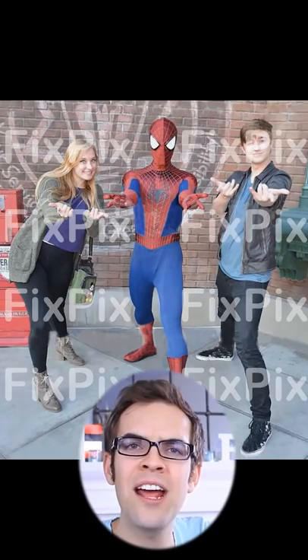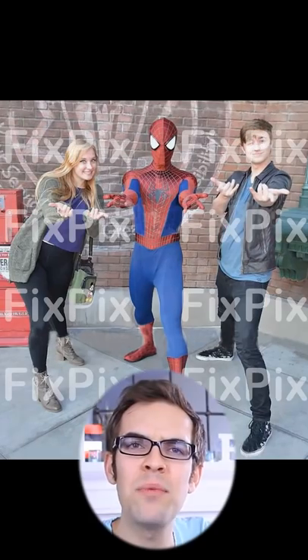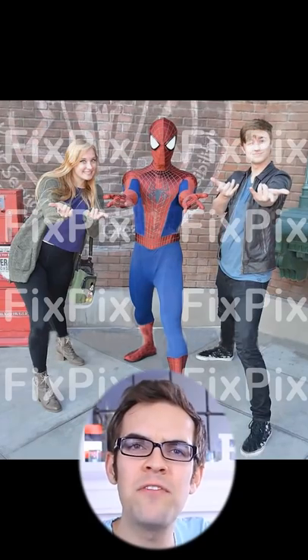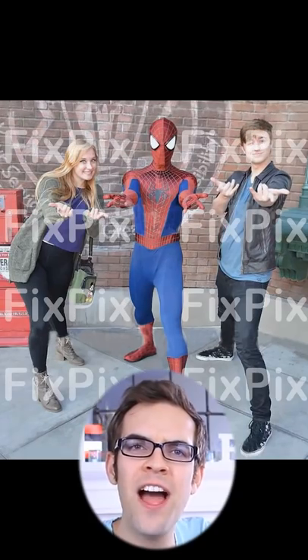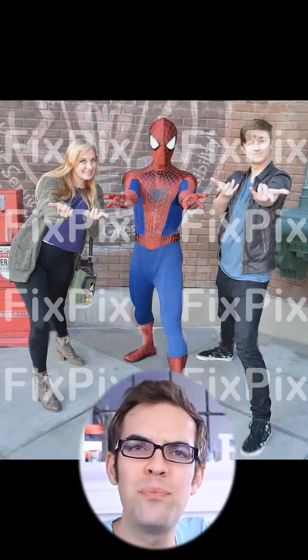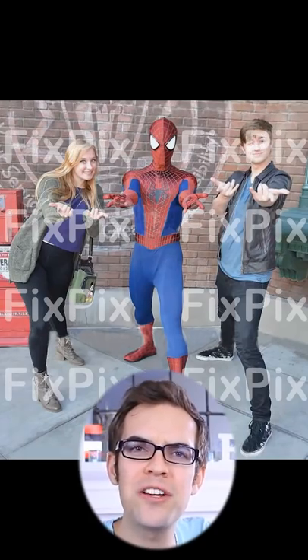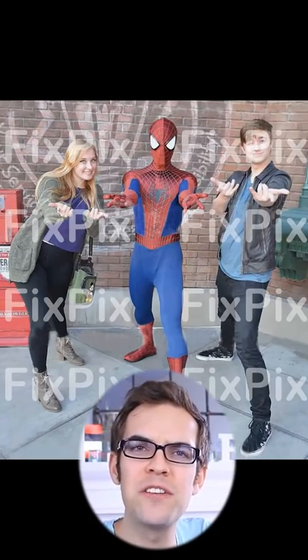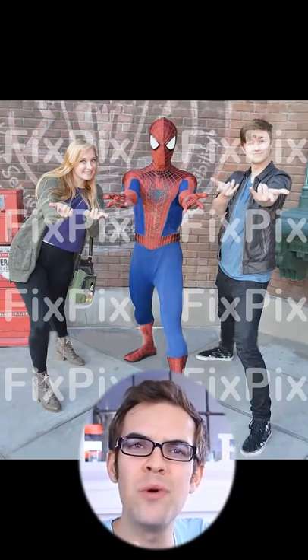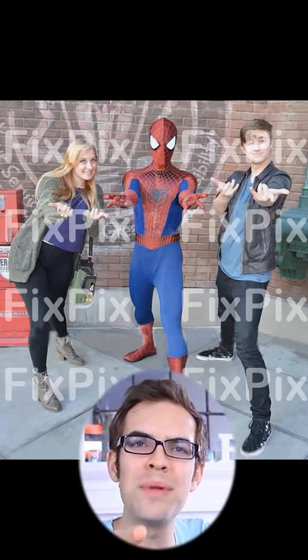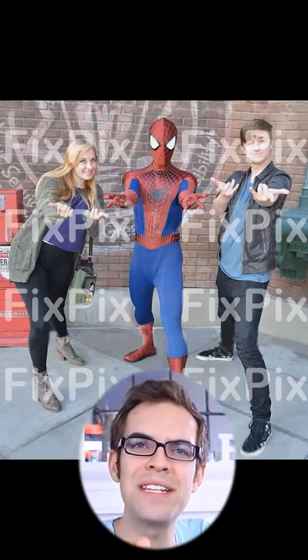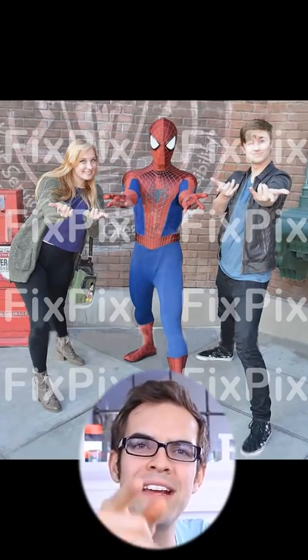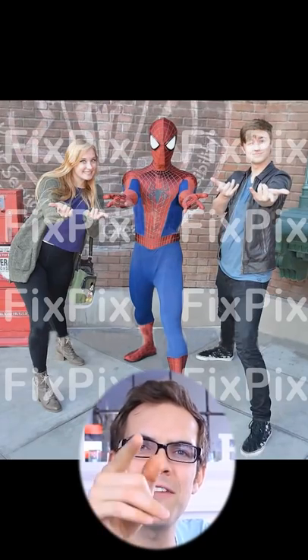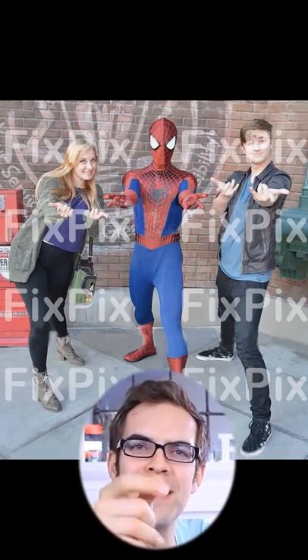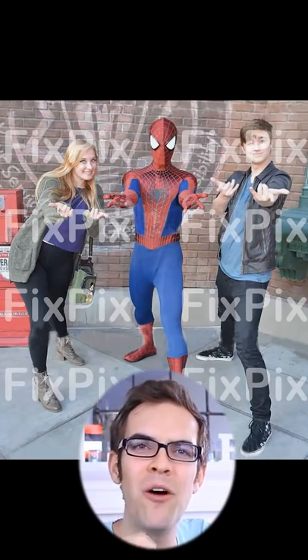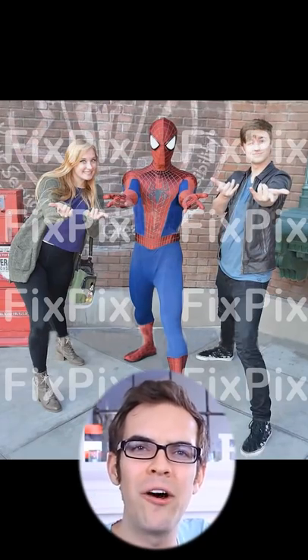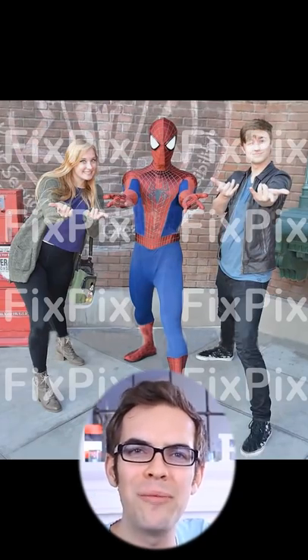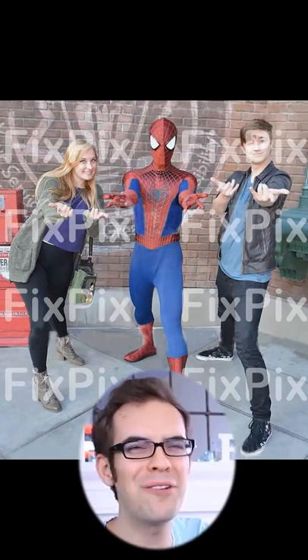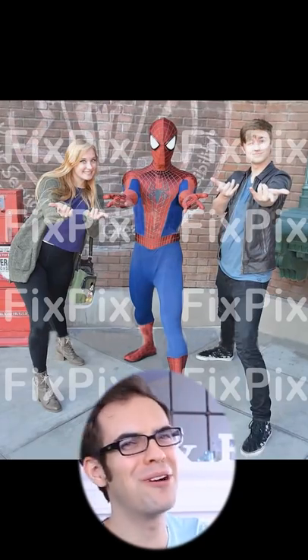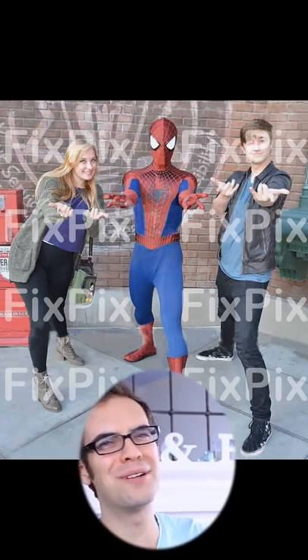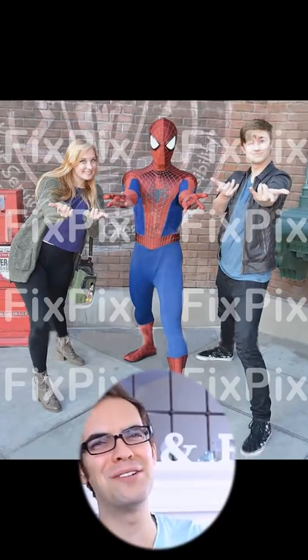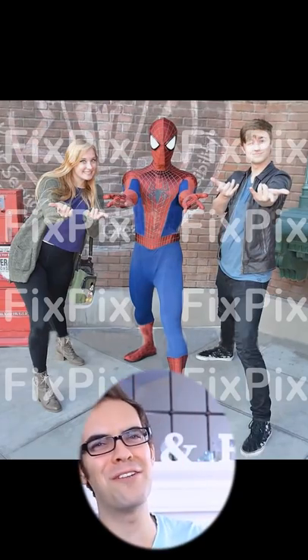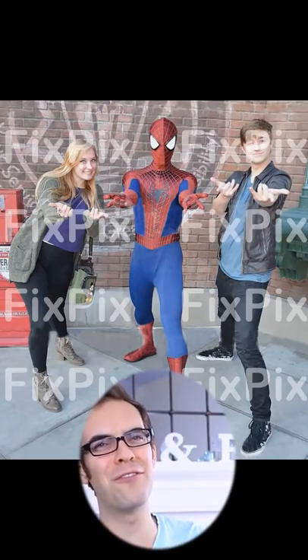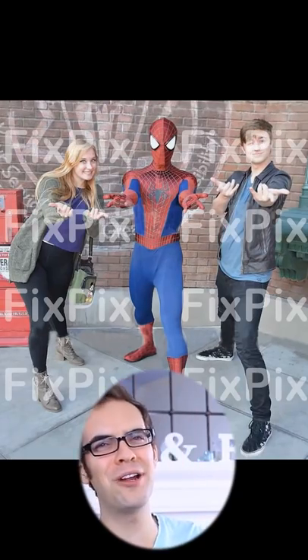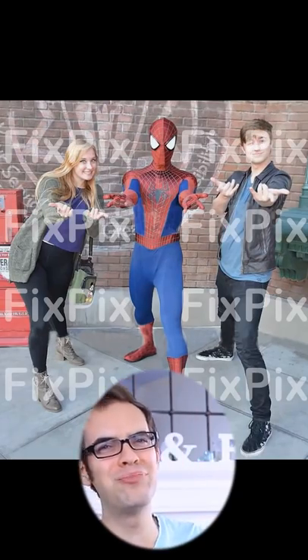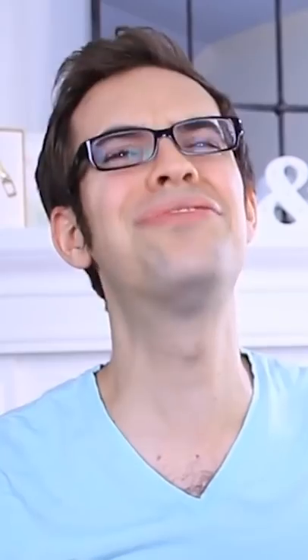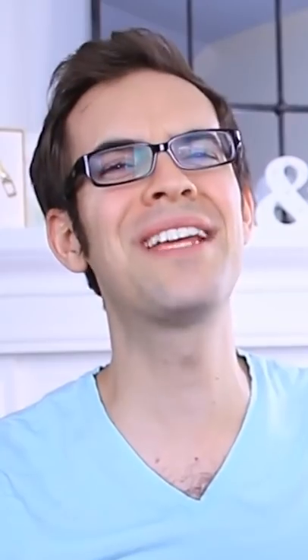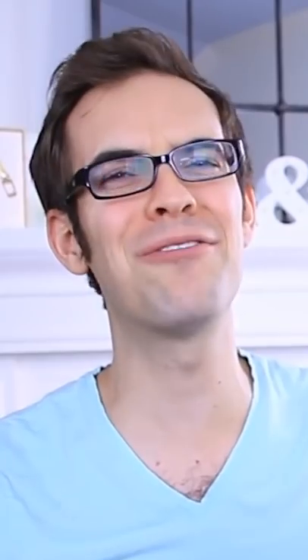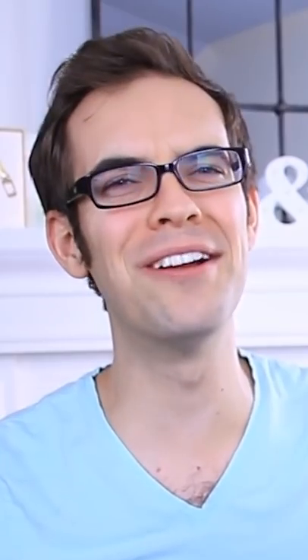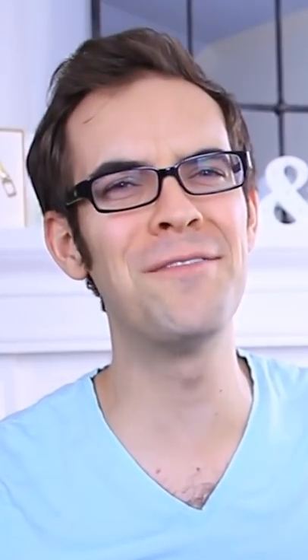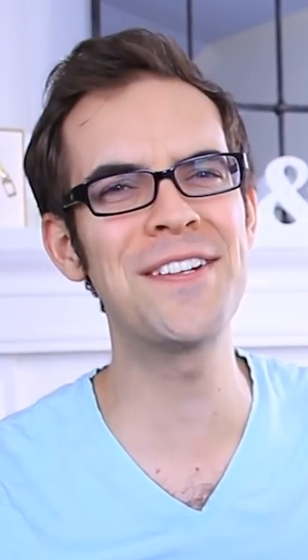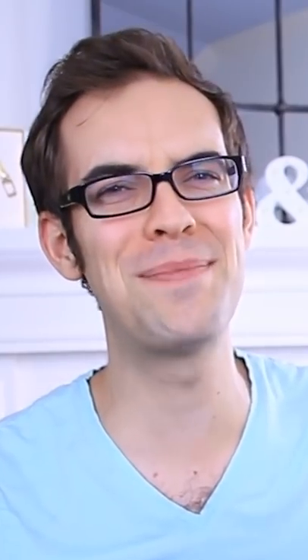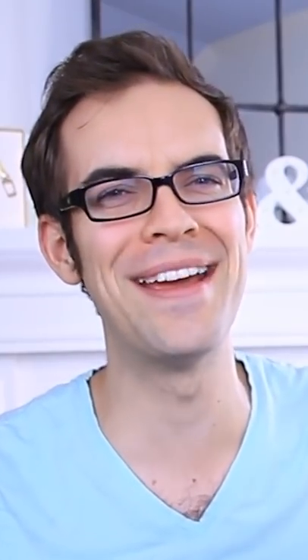That'll be five bucks if you want me to take off that watermark. What, I'm gonna do that for free? Get real — fix your pic!